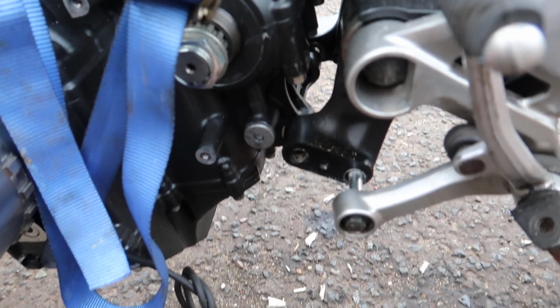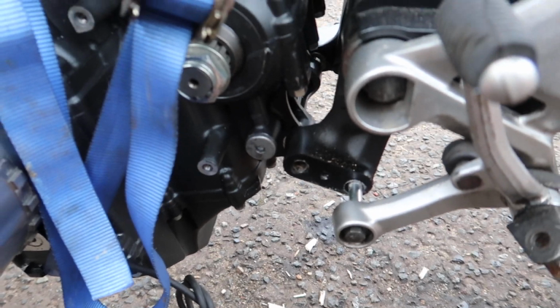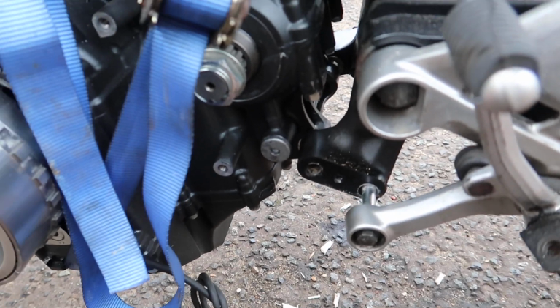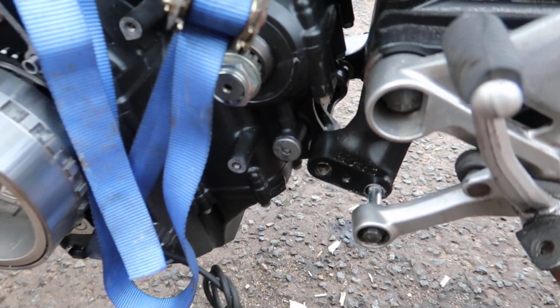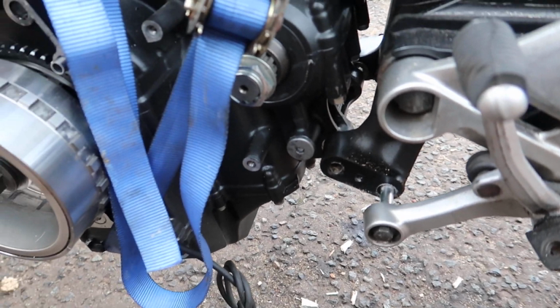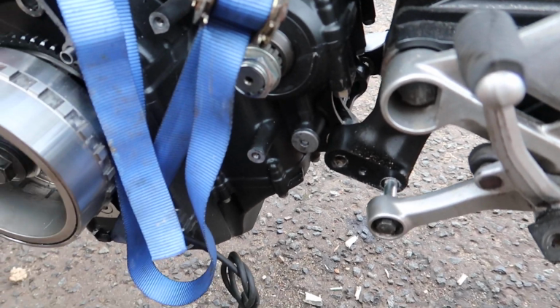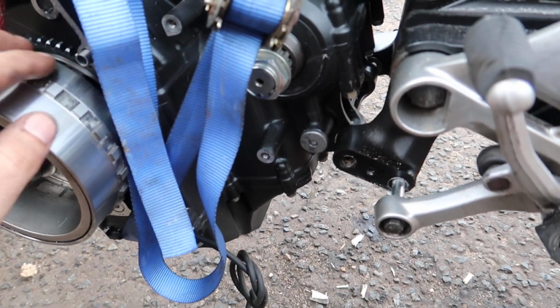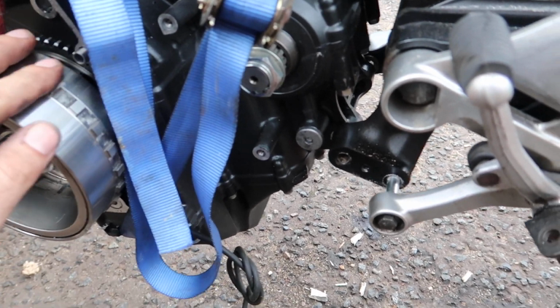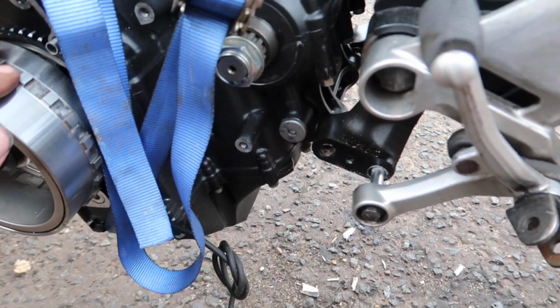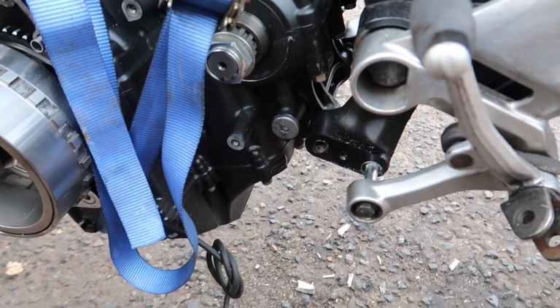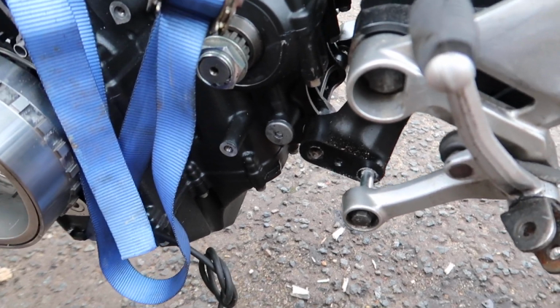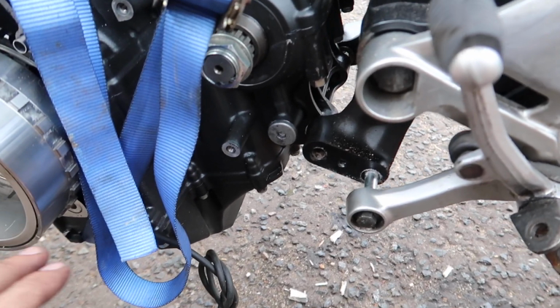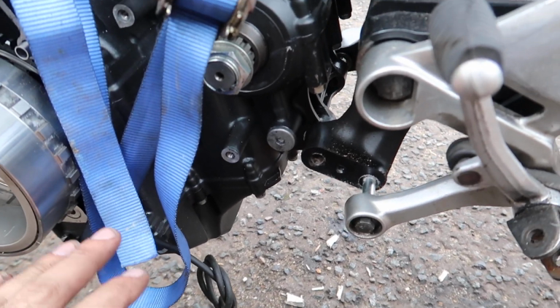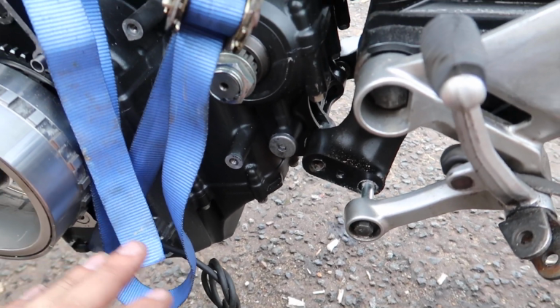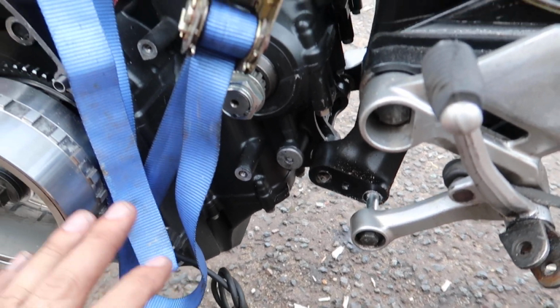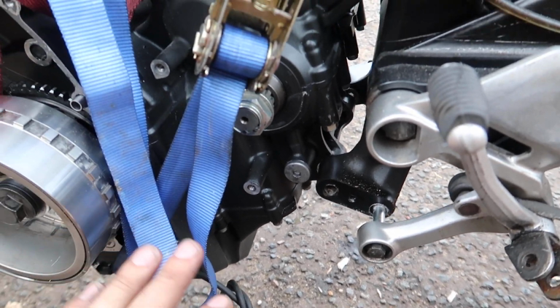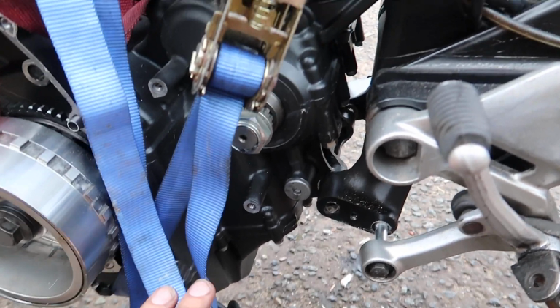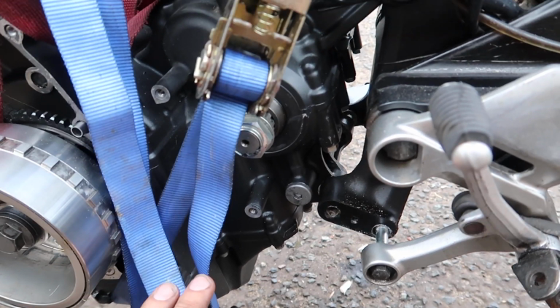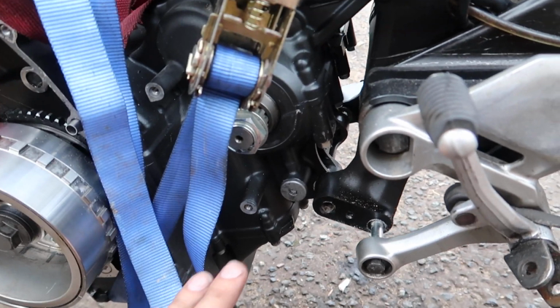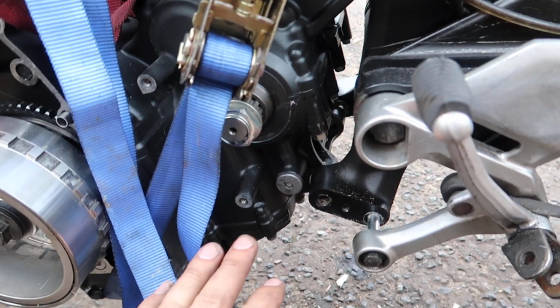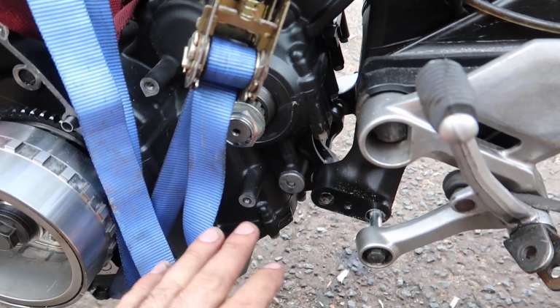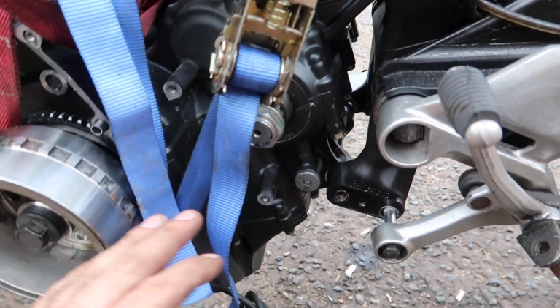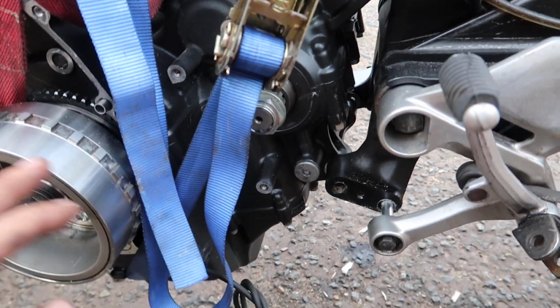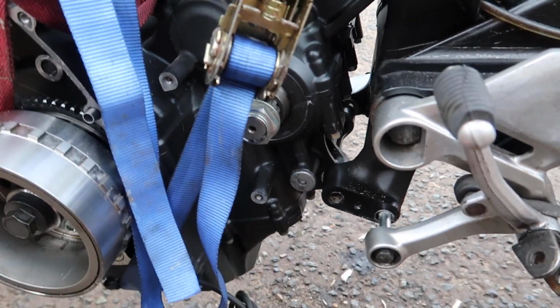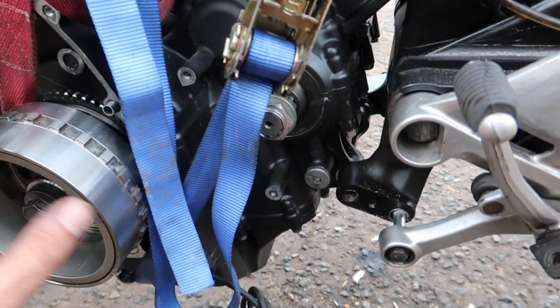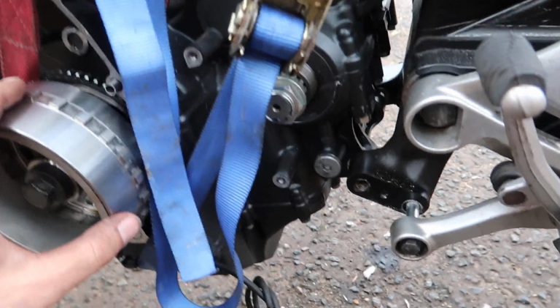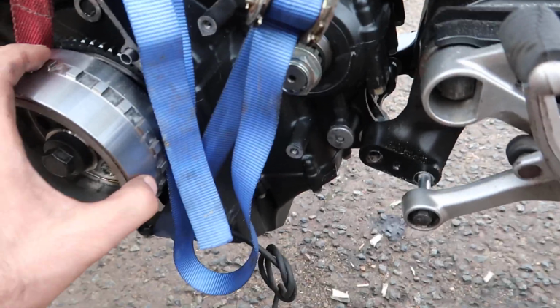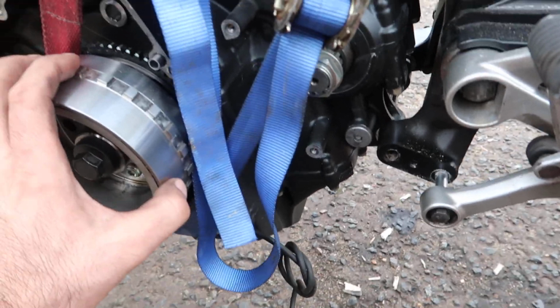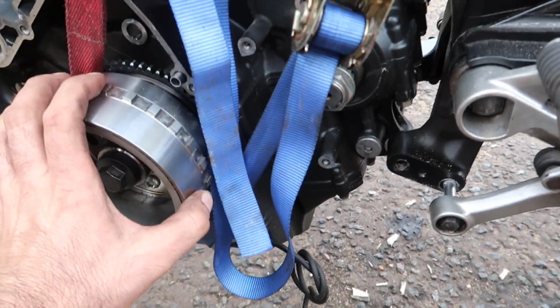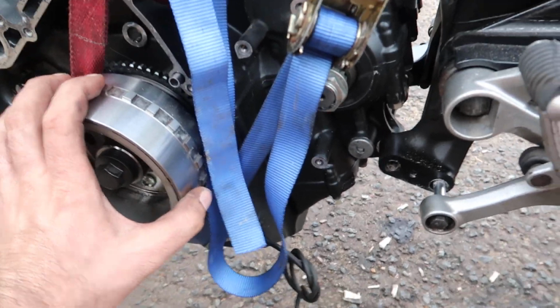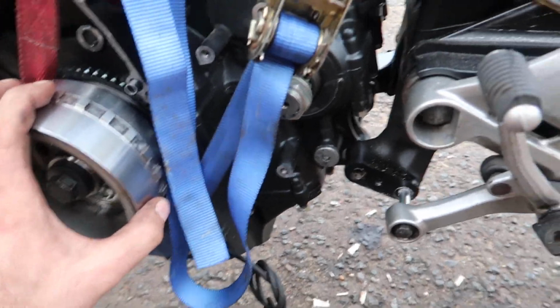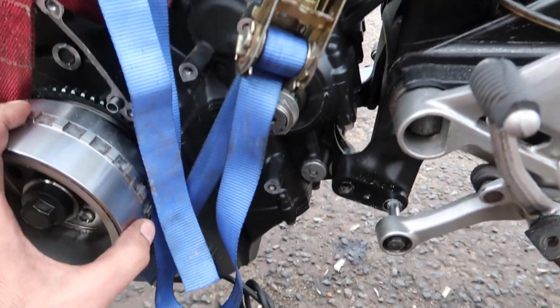I want to do a little video today just to help you line up the engine when the engine goes back in.